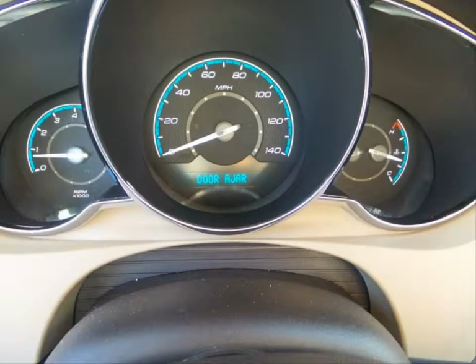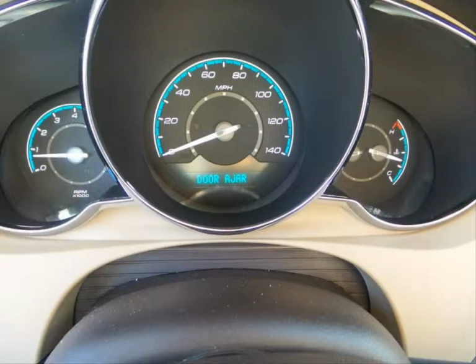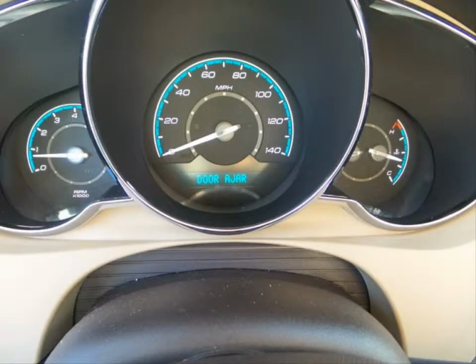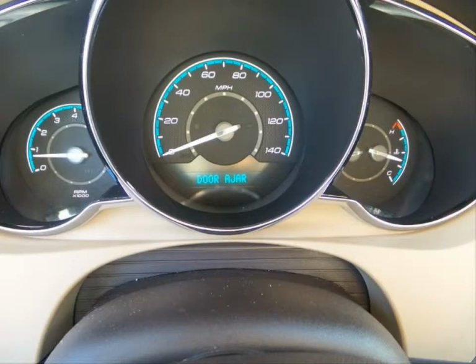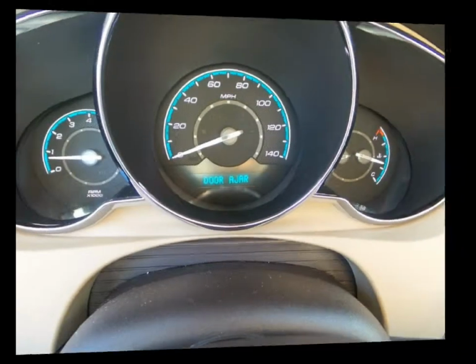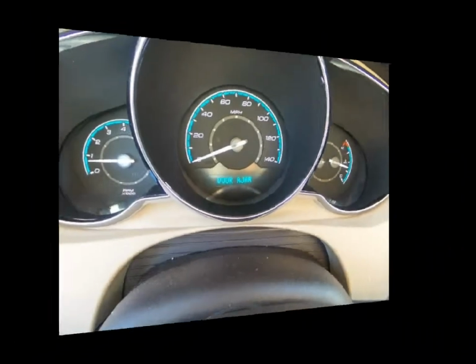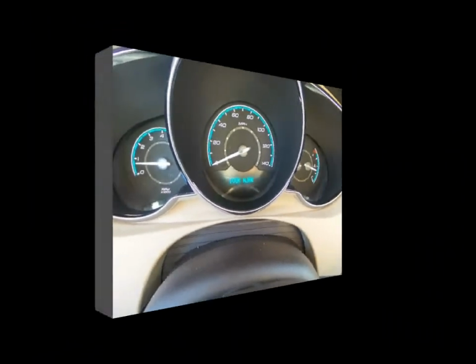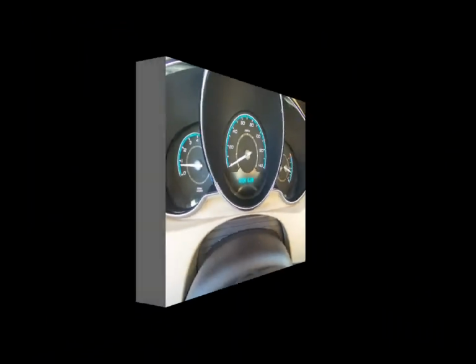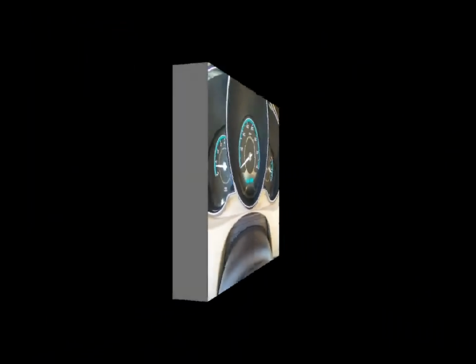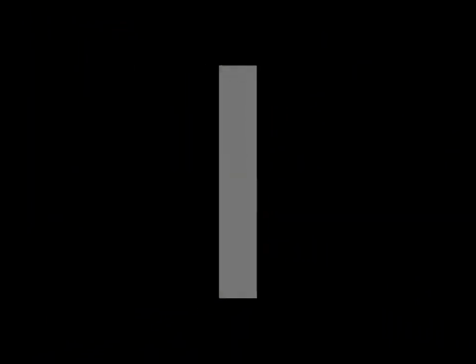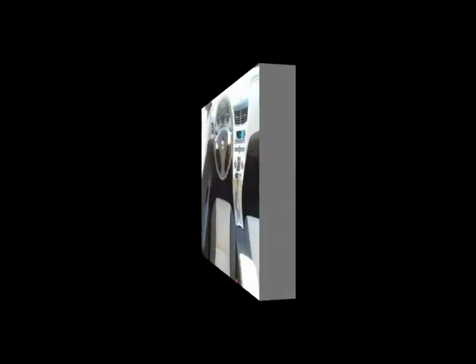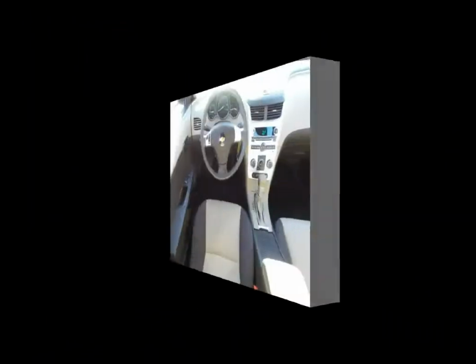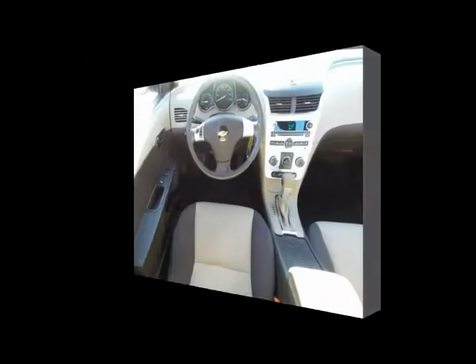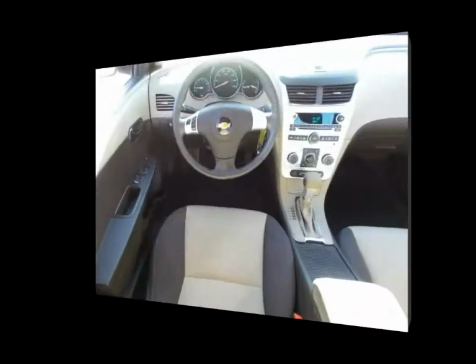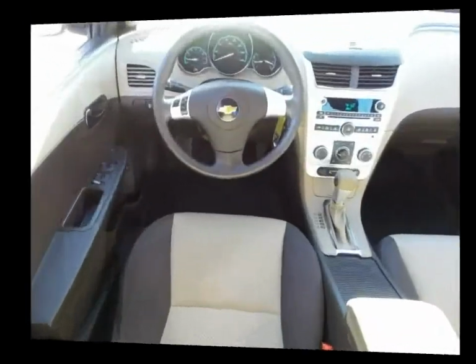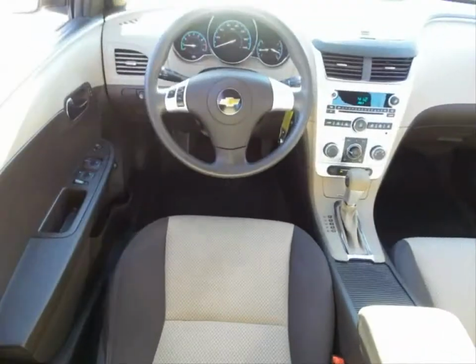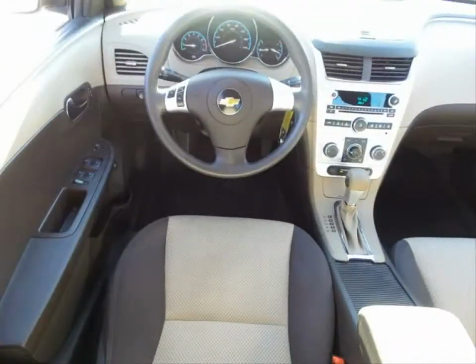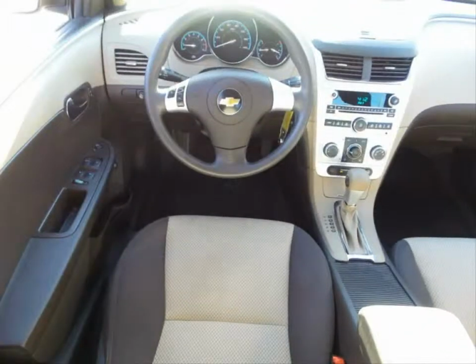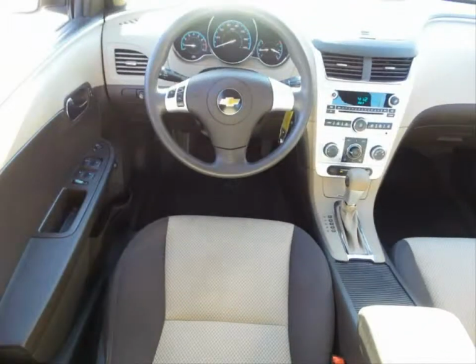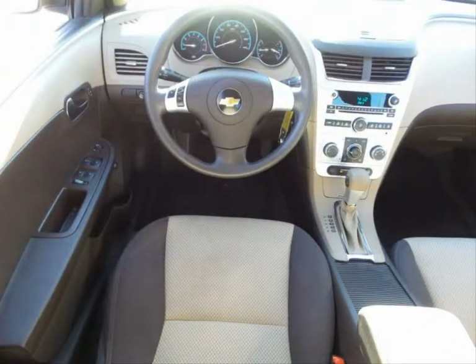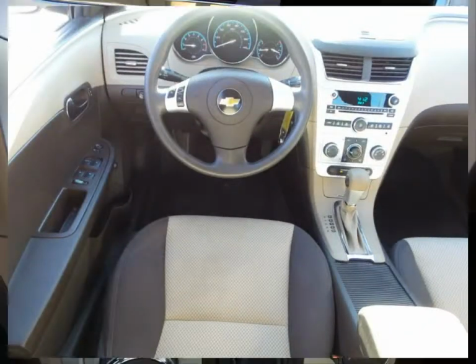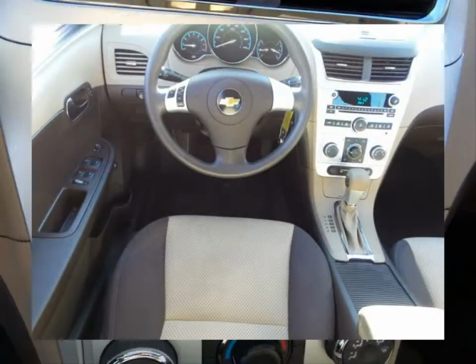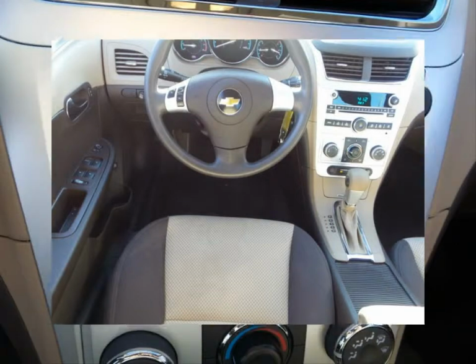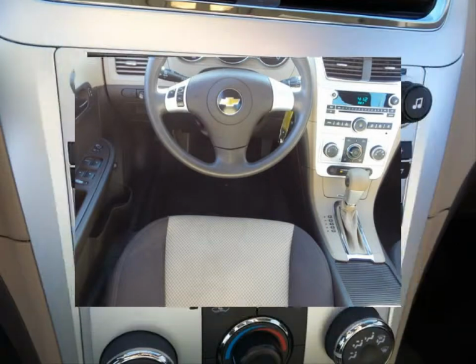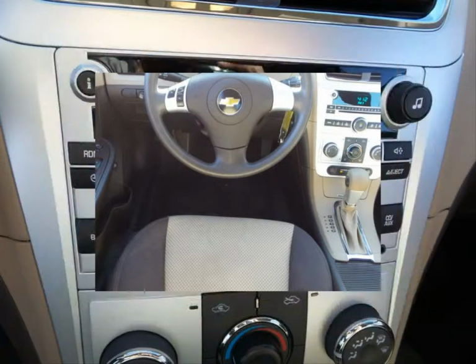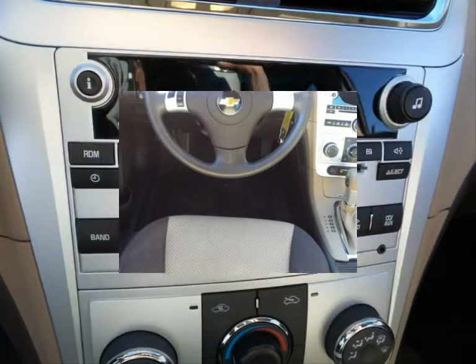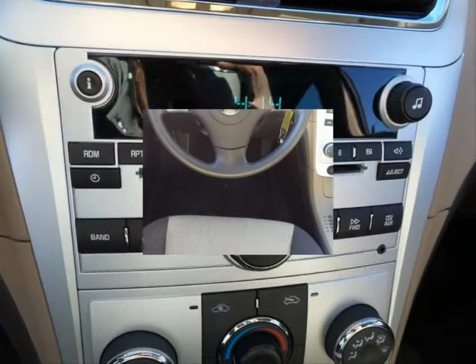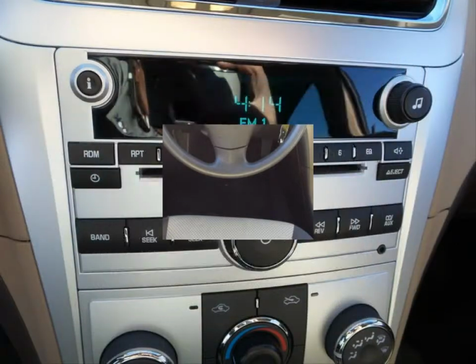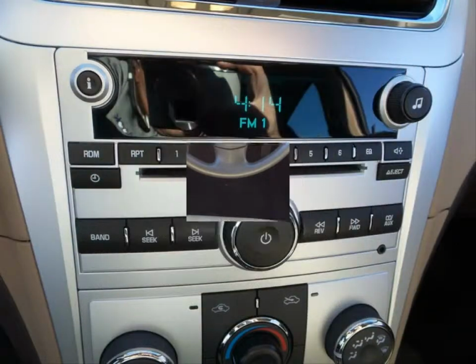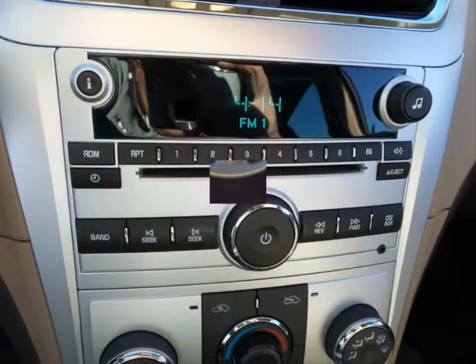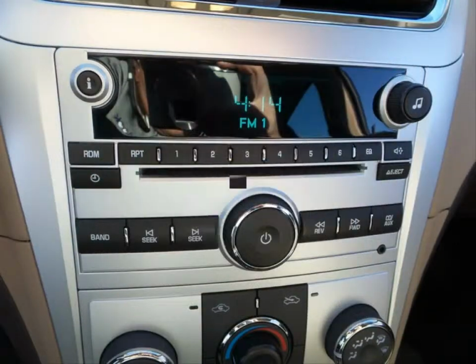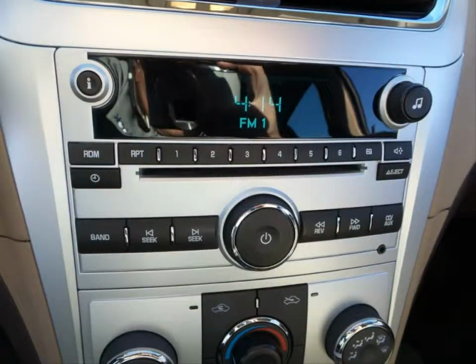Driver information center, electronic cruise control, and single zone manual air conditioning.